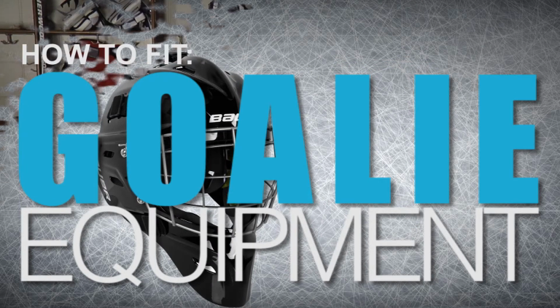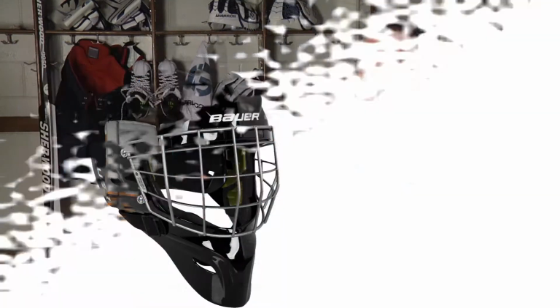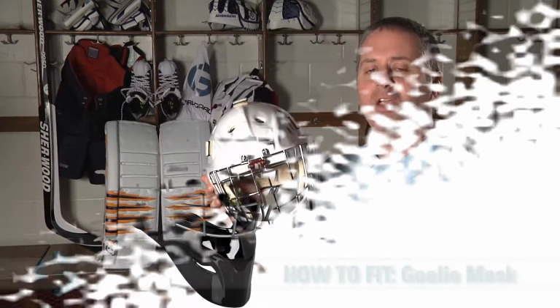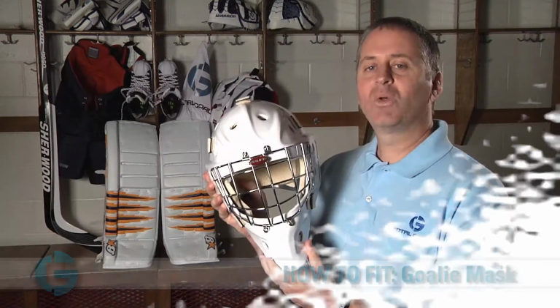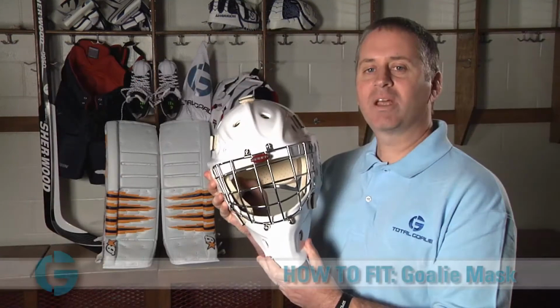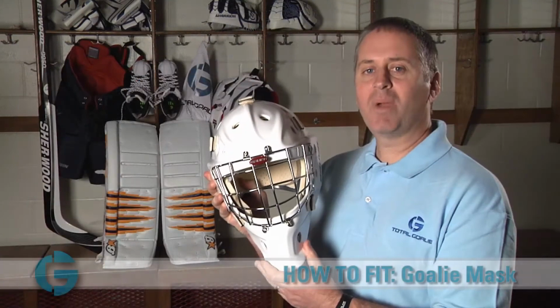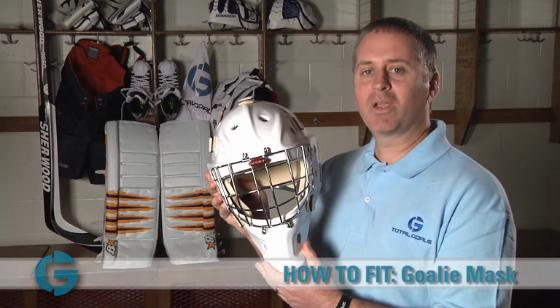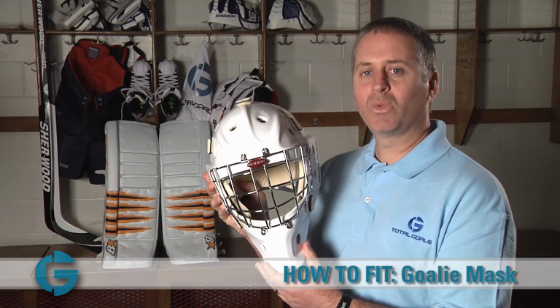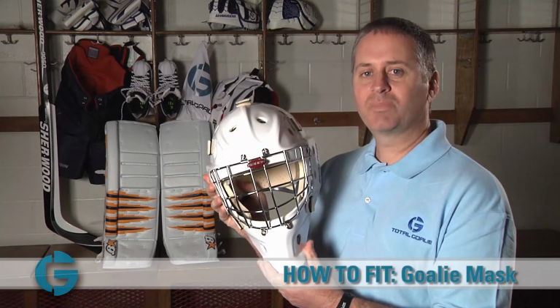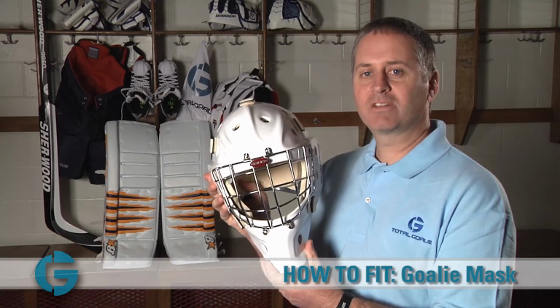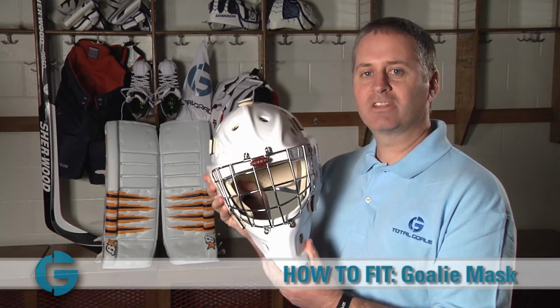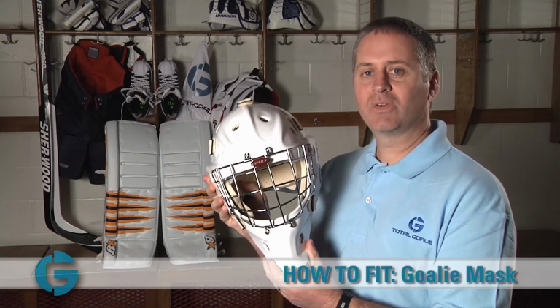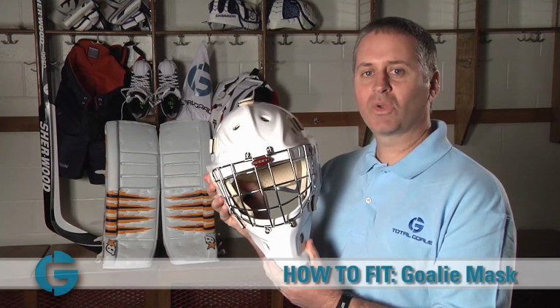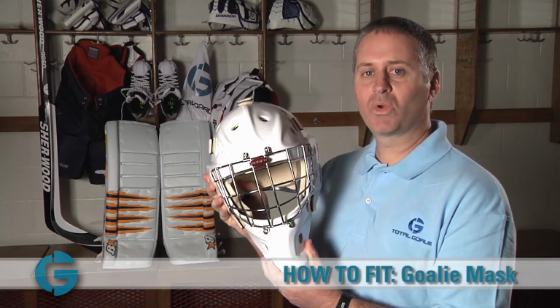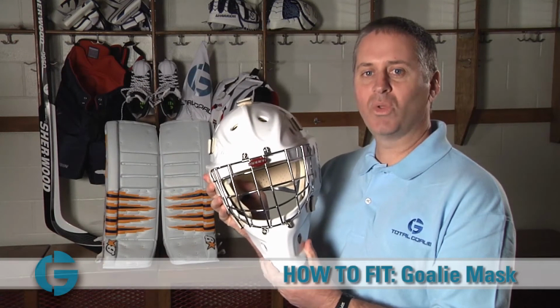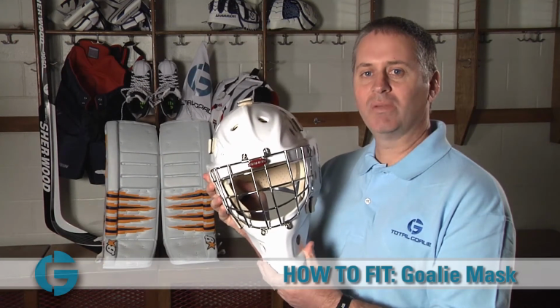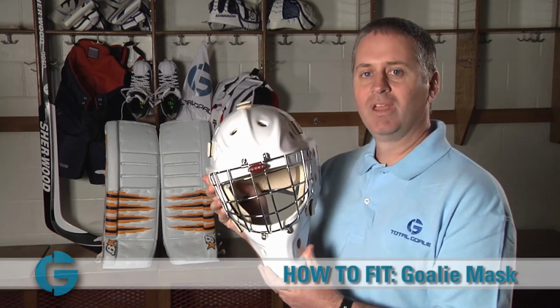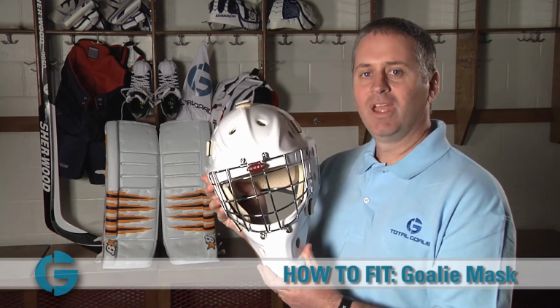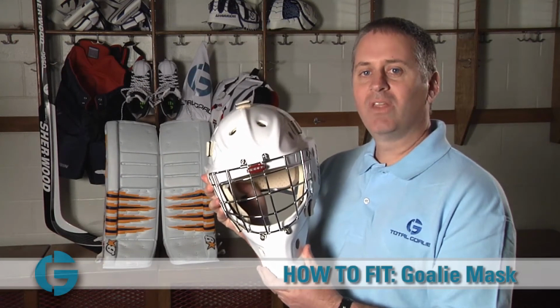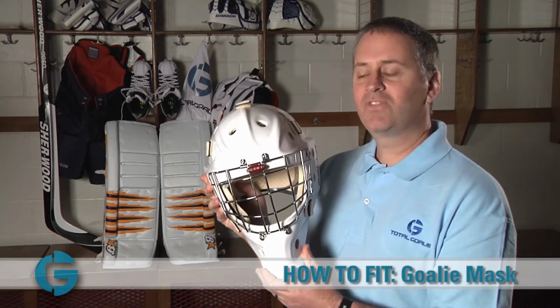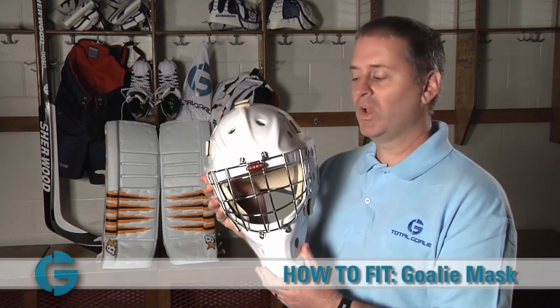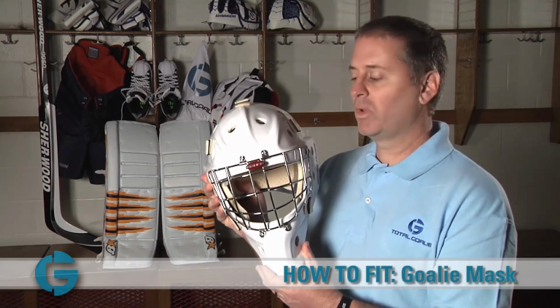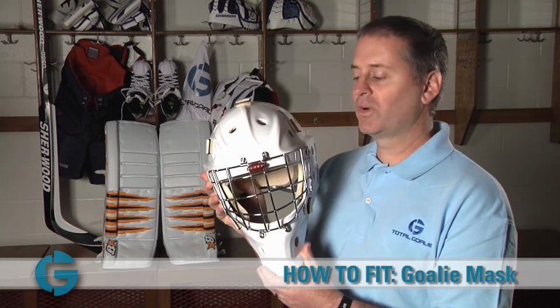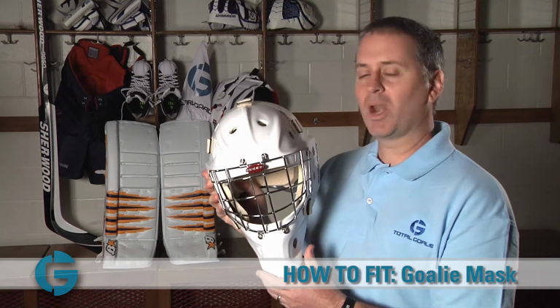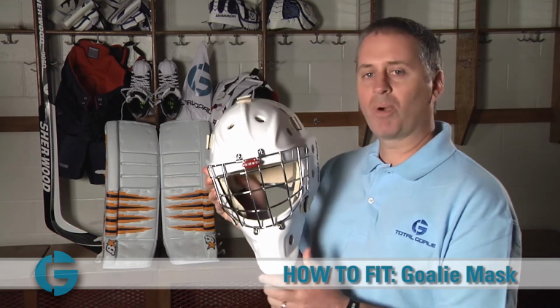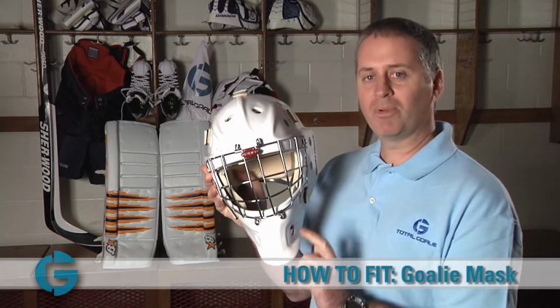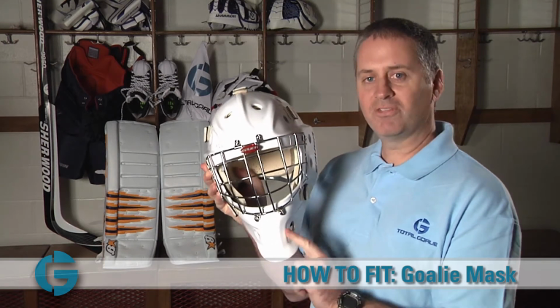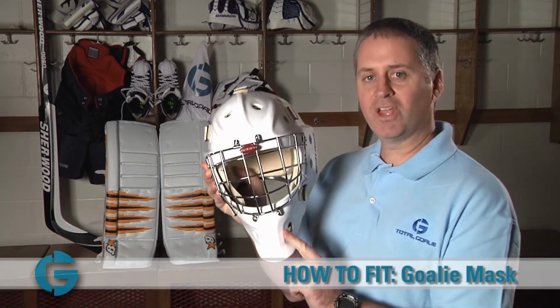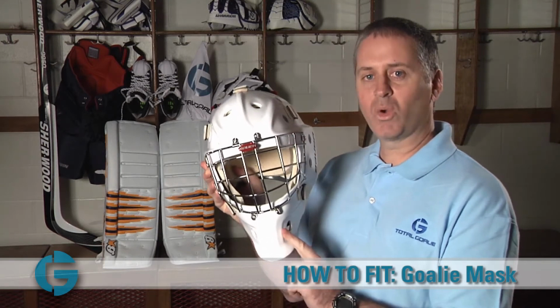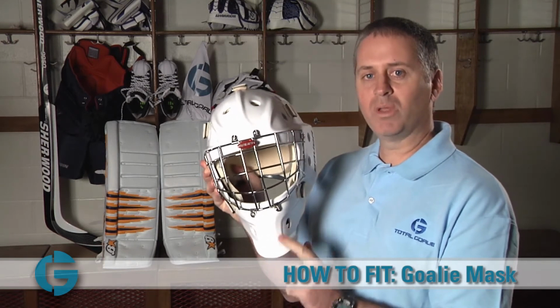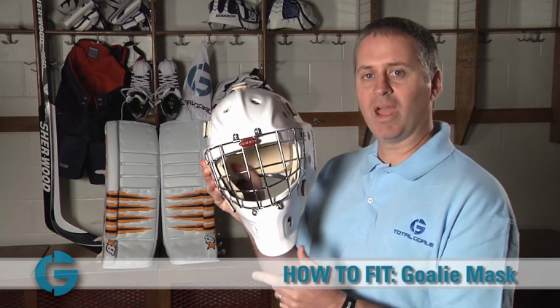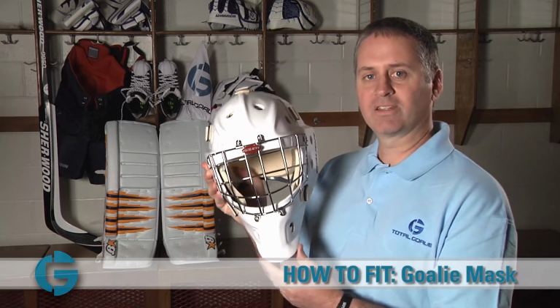Hey goalies, I'm Mike, goalie specialist here at Total Goalie. In this video we'll learn how to properly fit a goalie mask.